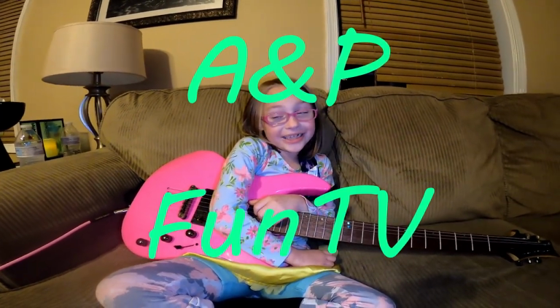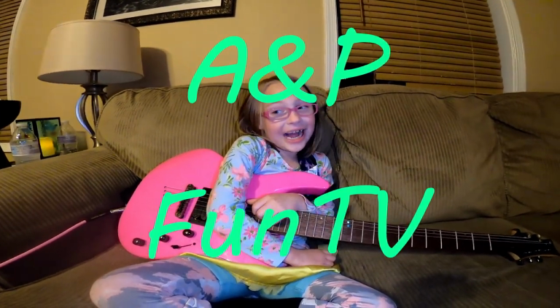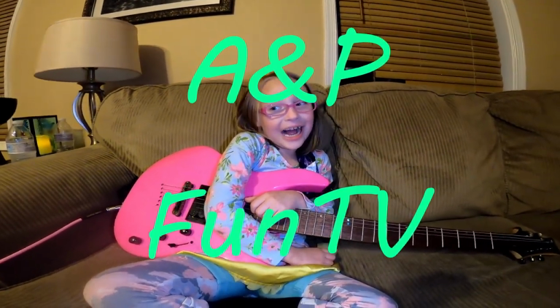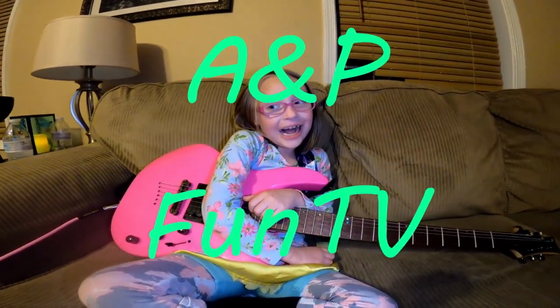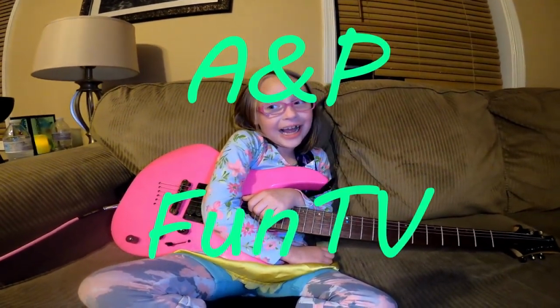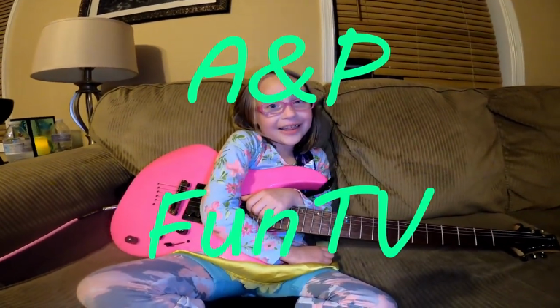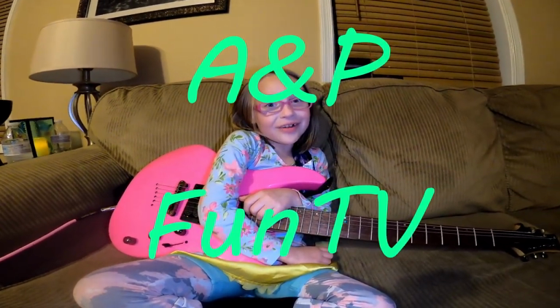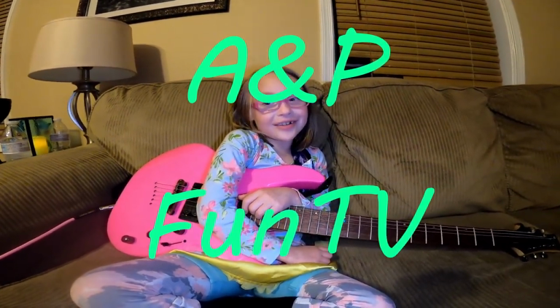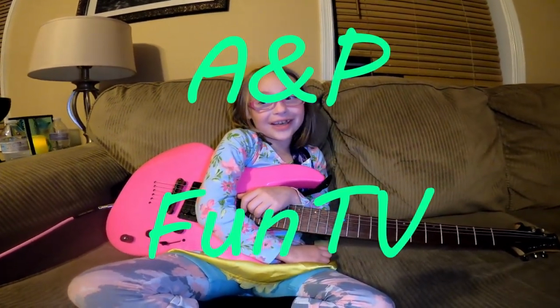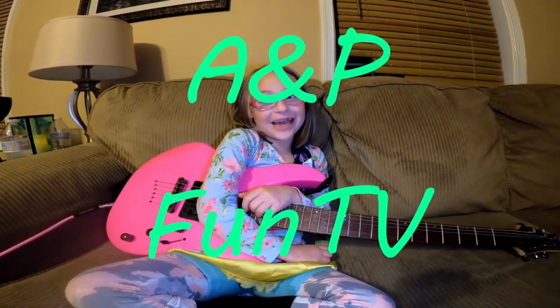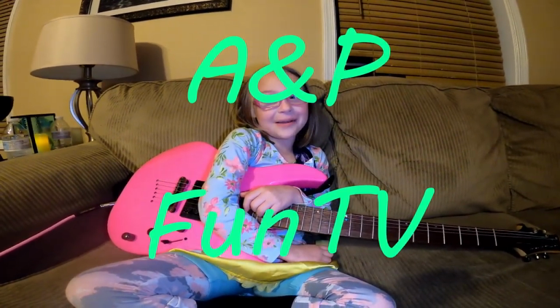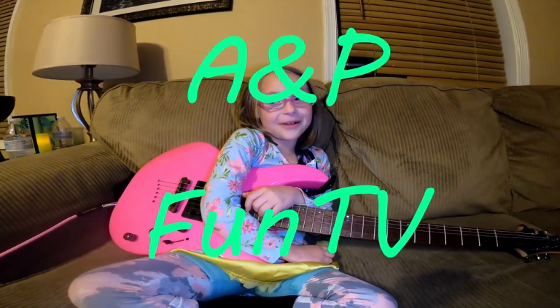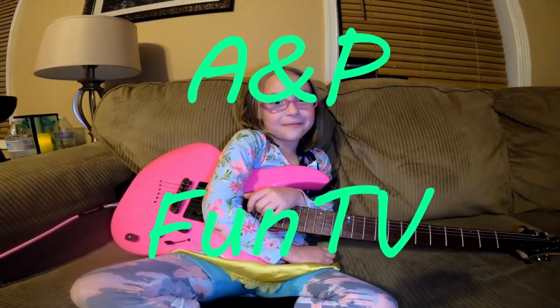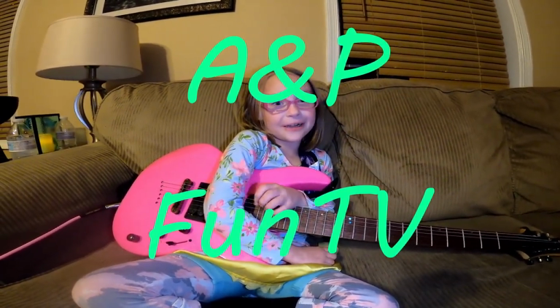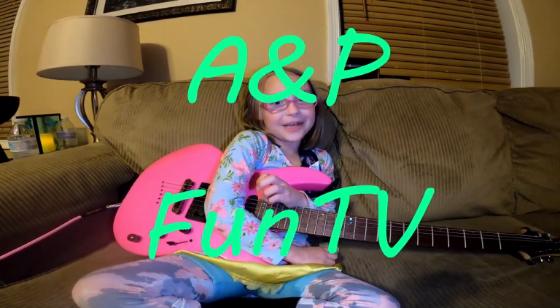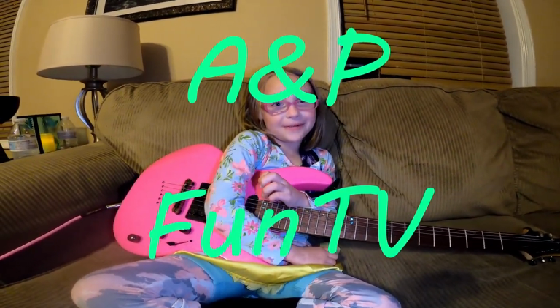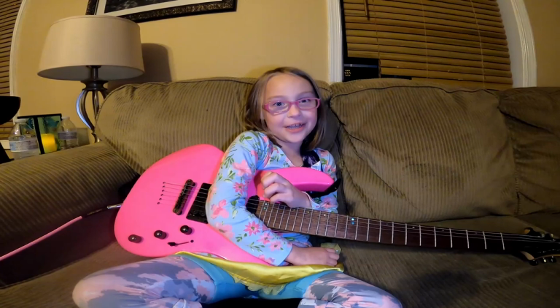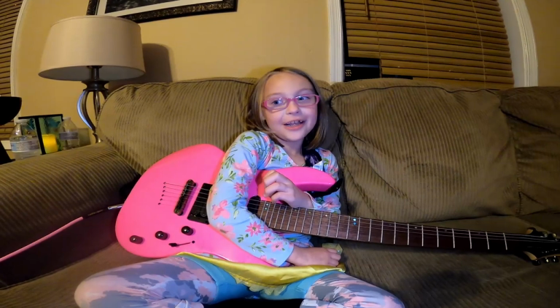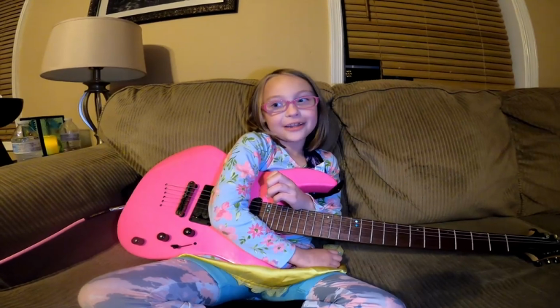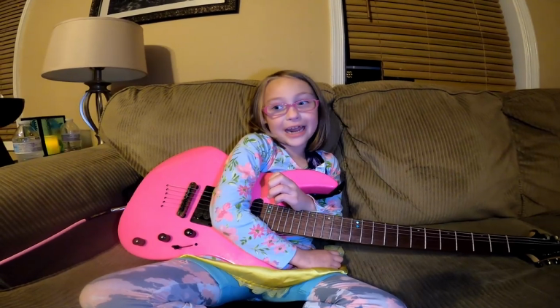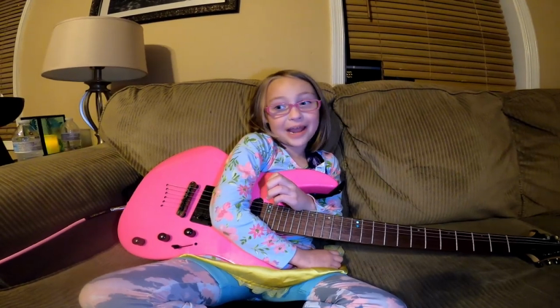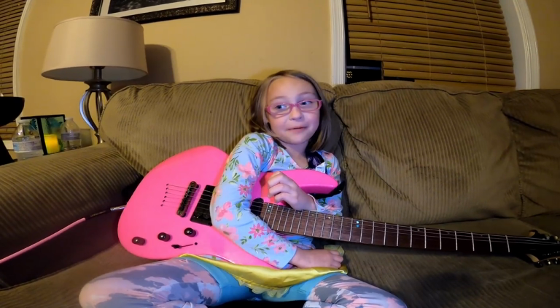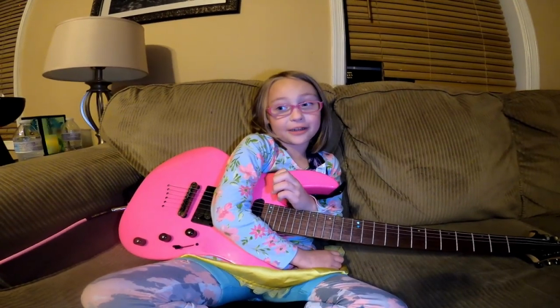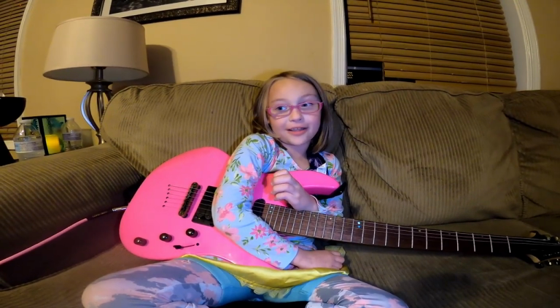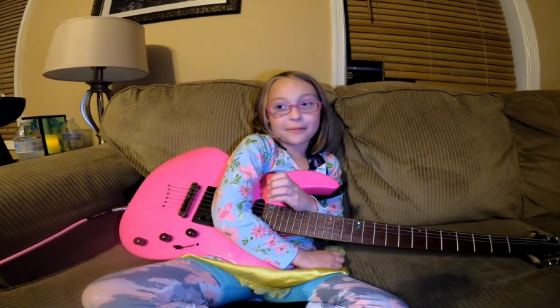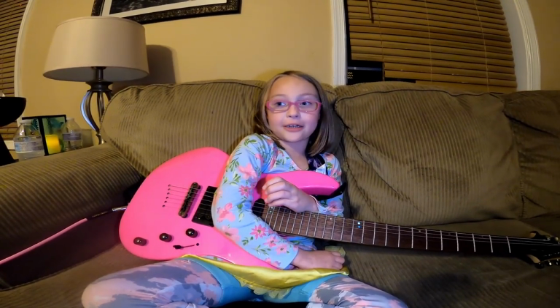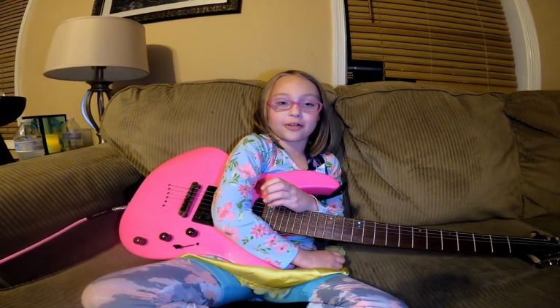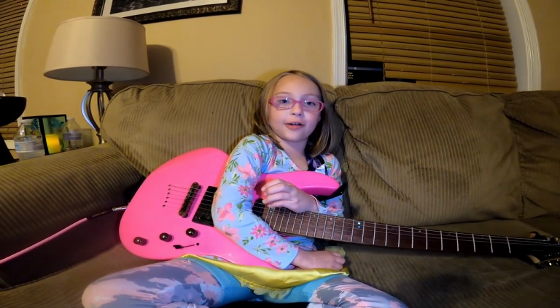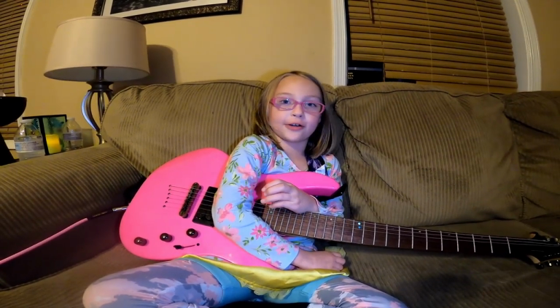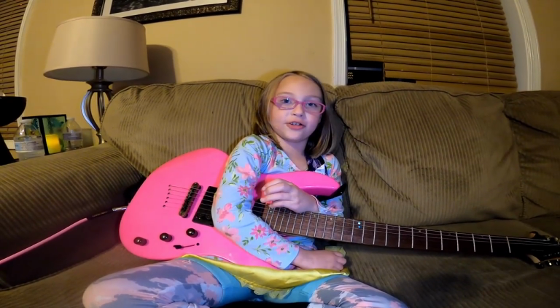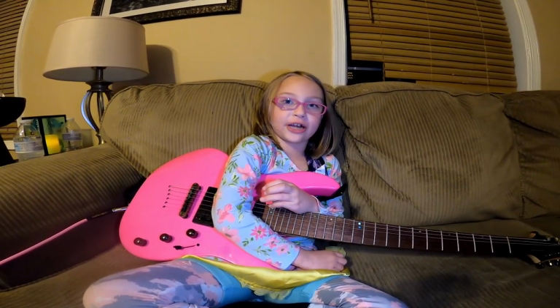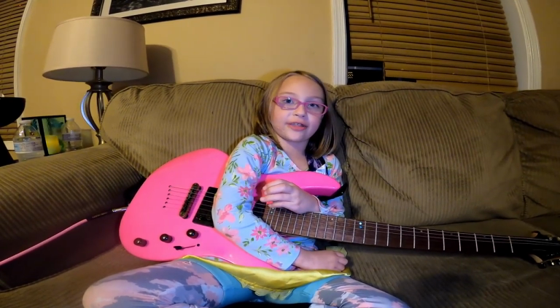Hi guys! Welcome to NMP Fun TV. Today I'm practicing my guitar for you guys.